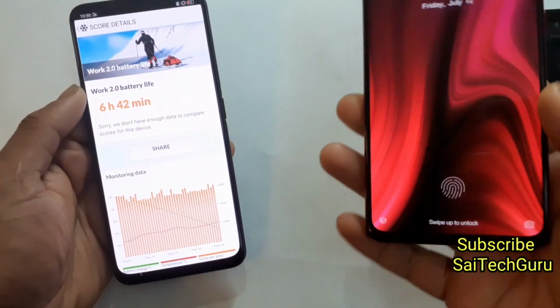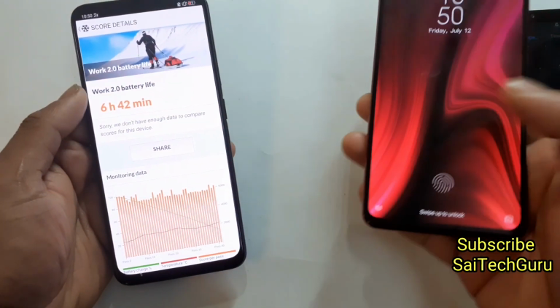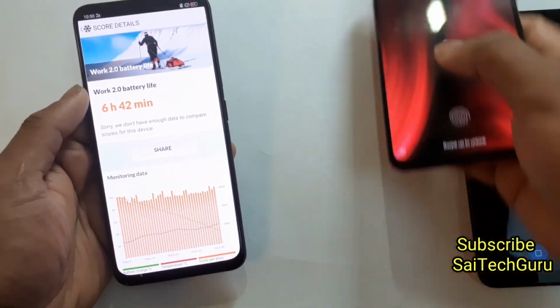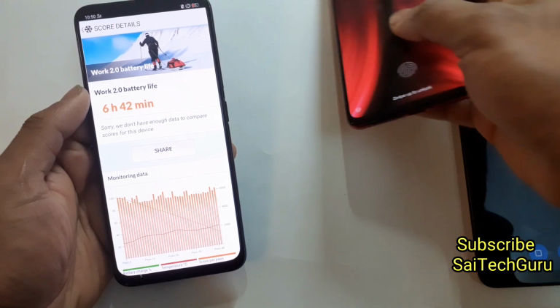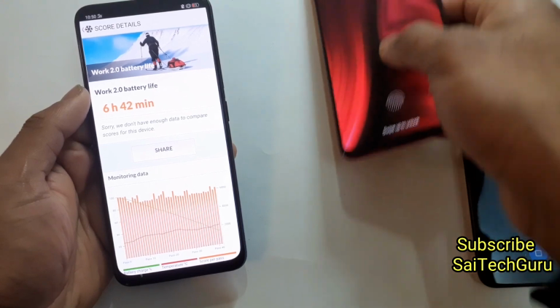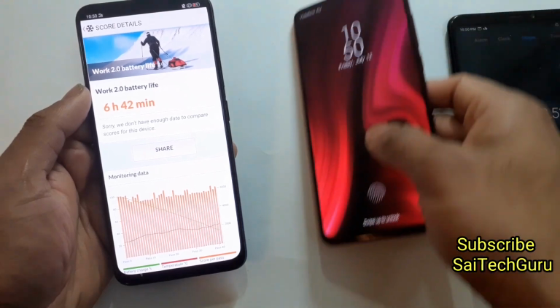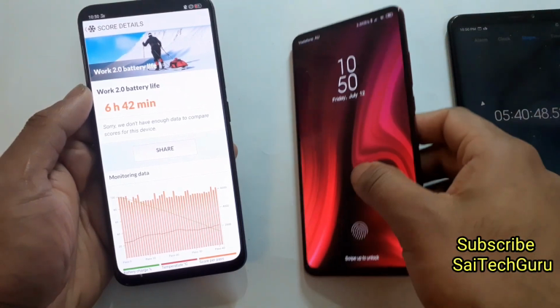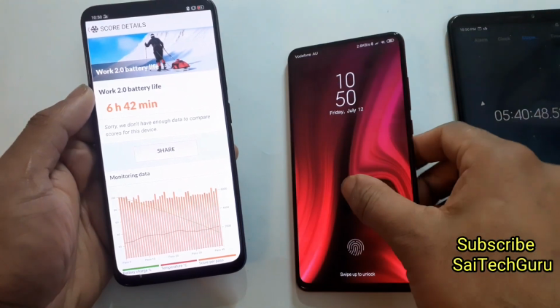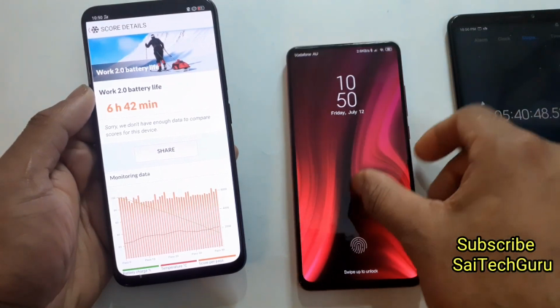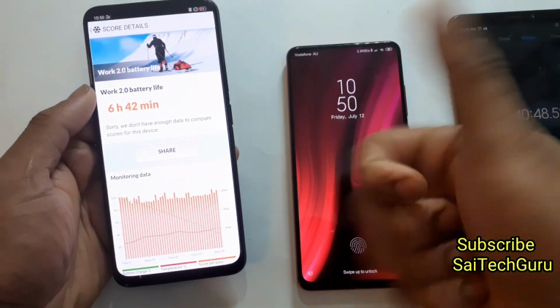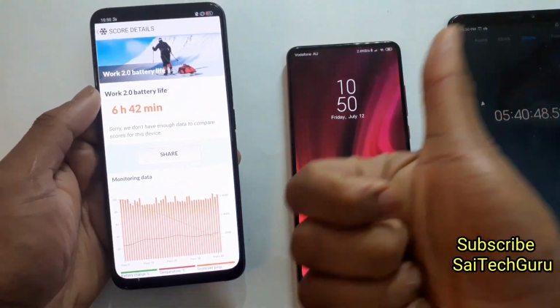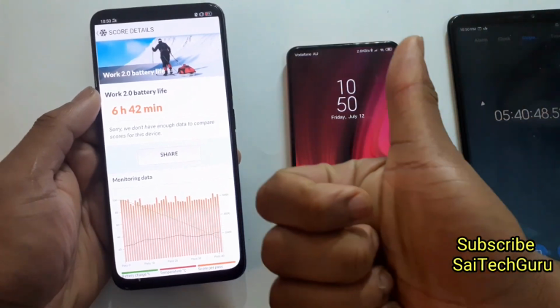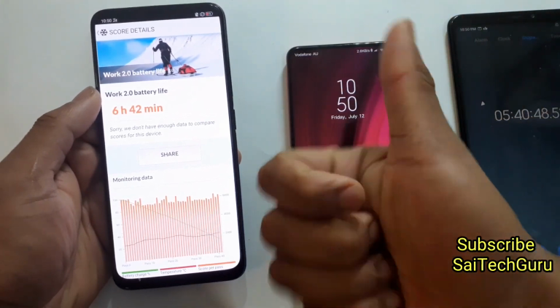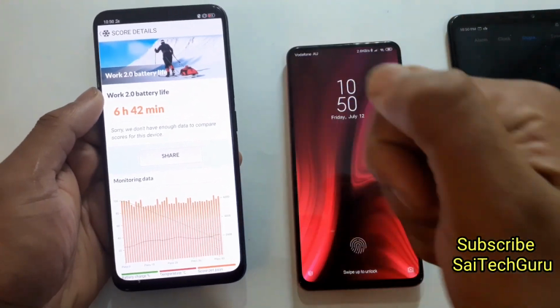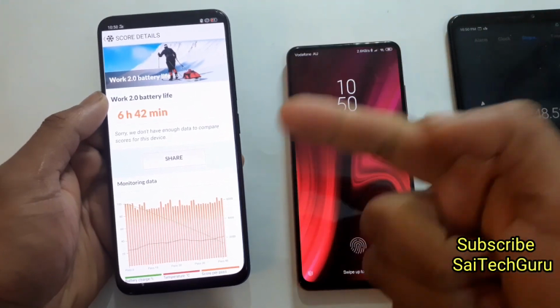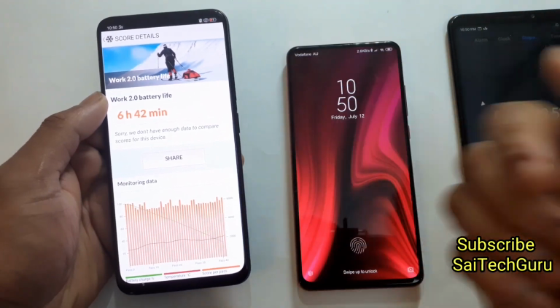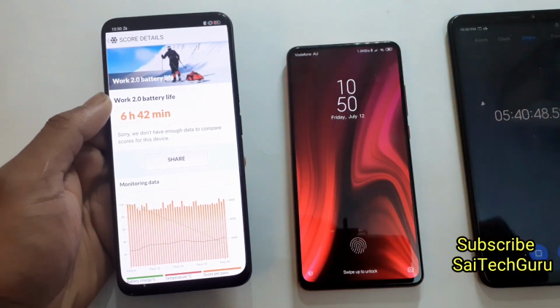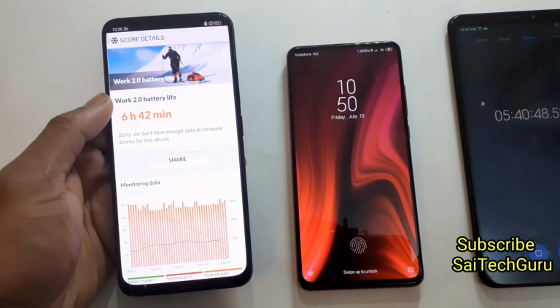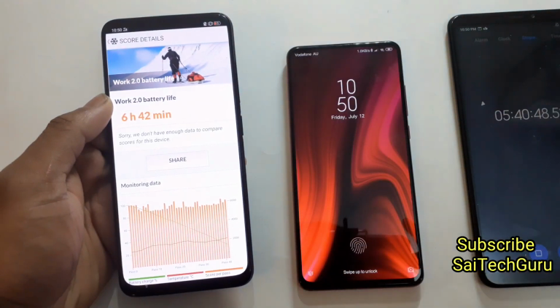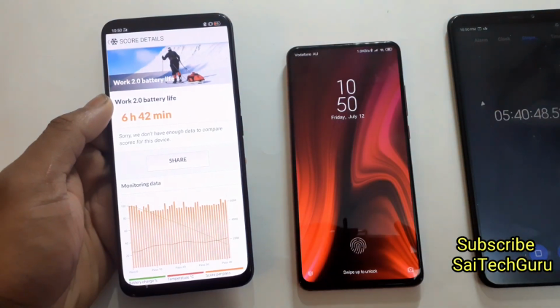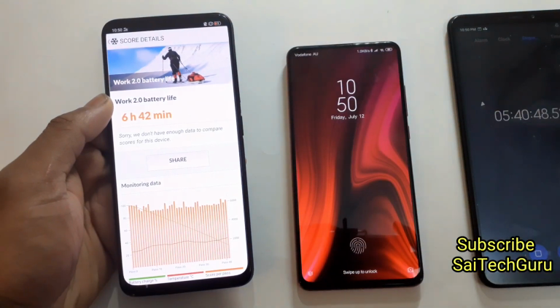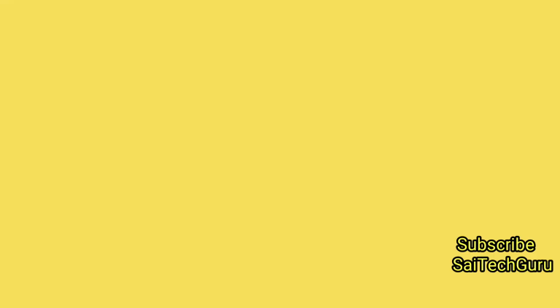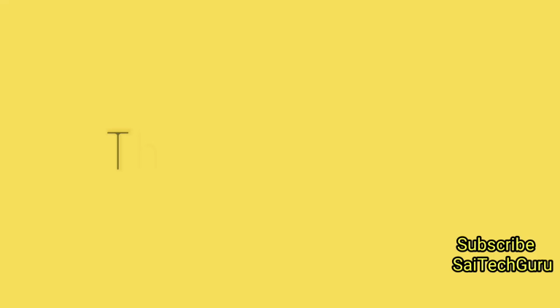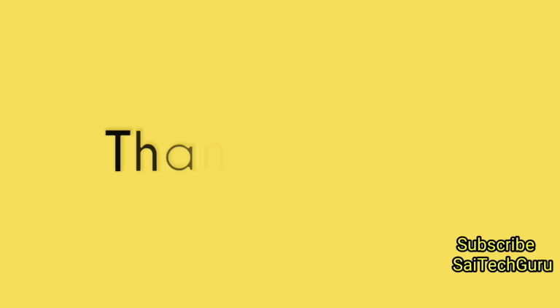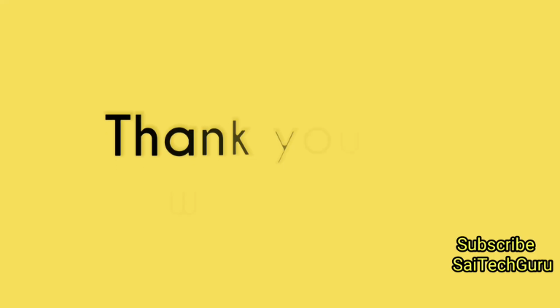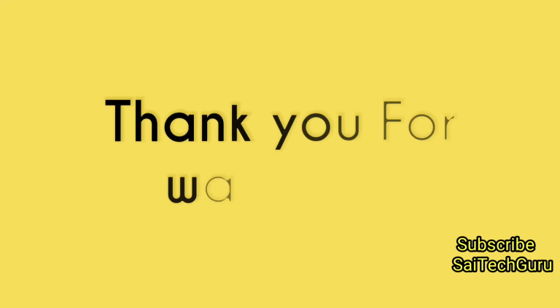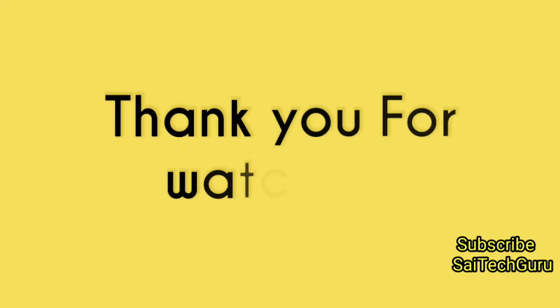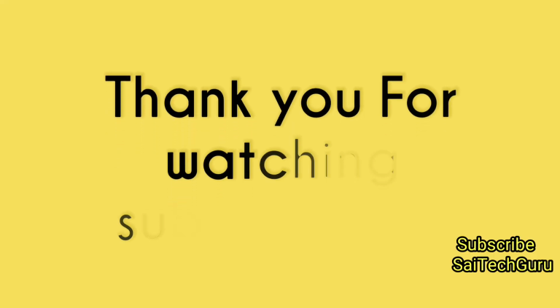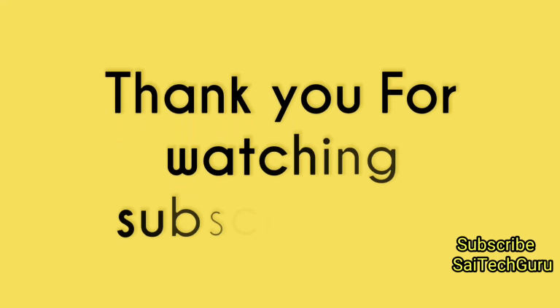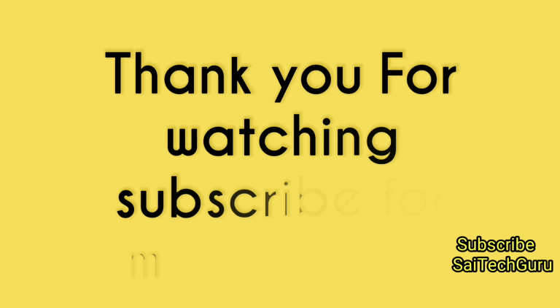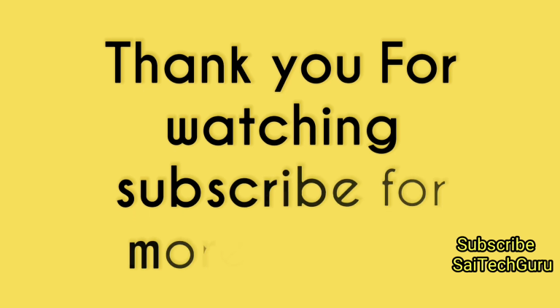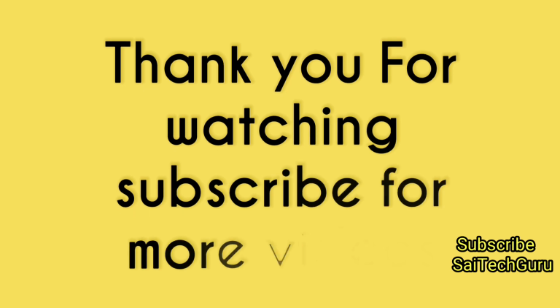If you have any queries regarding both the phones, just comment below and I'll be replying to you. See you in the next video. Bye.